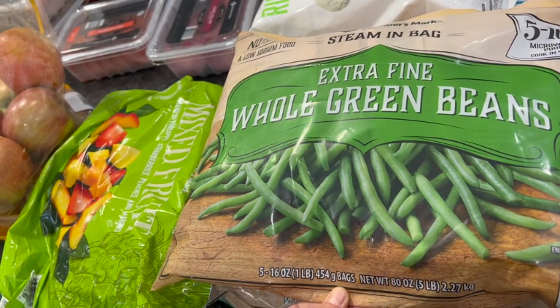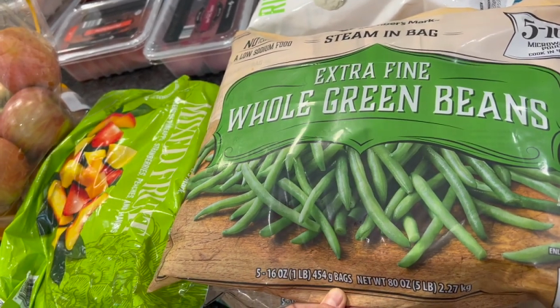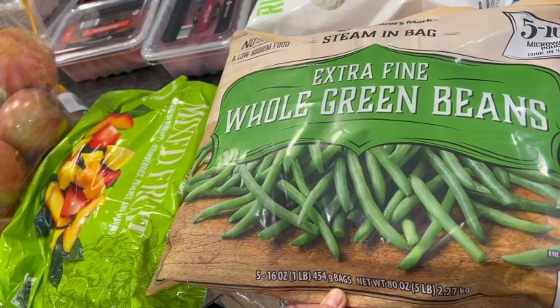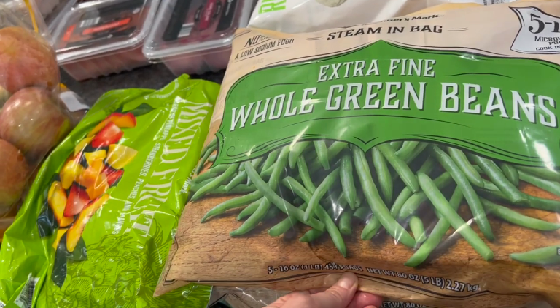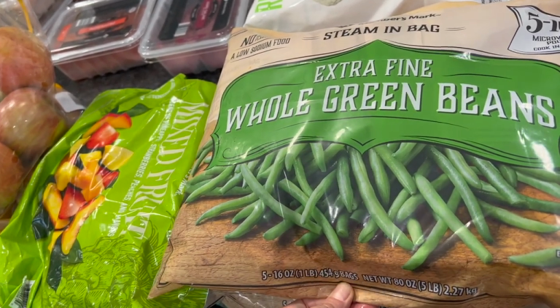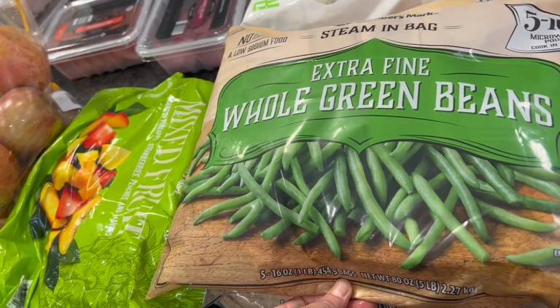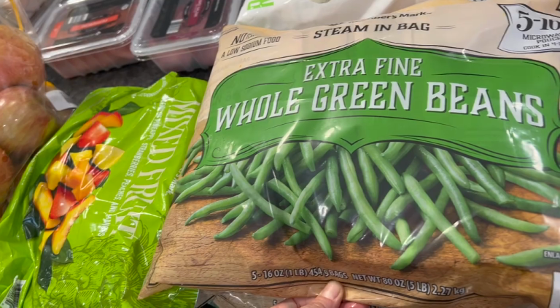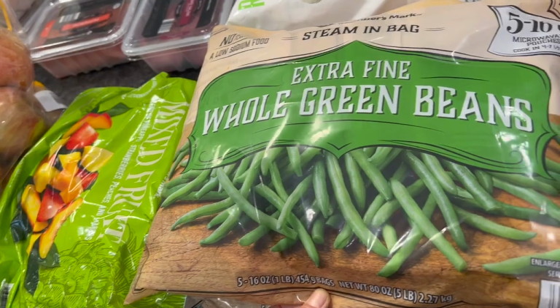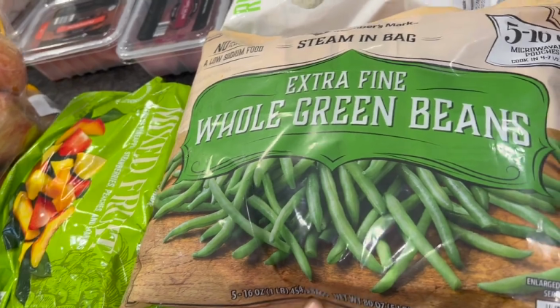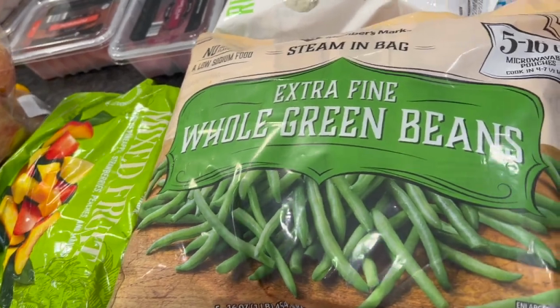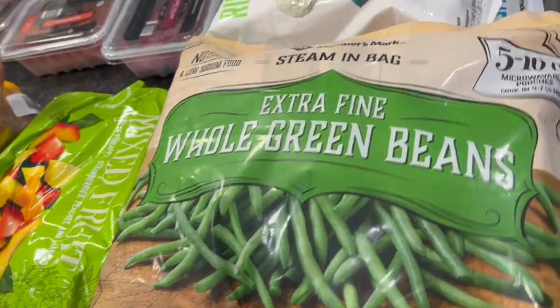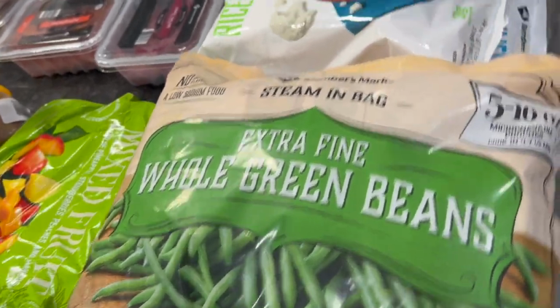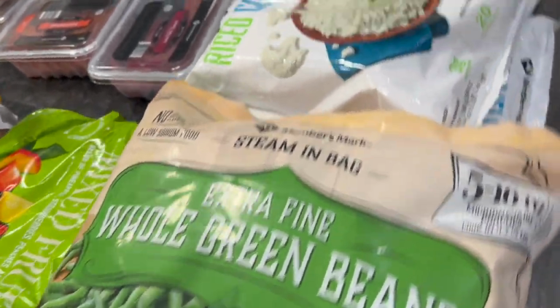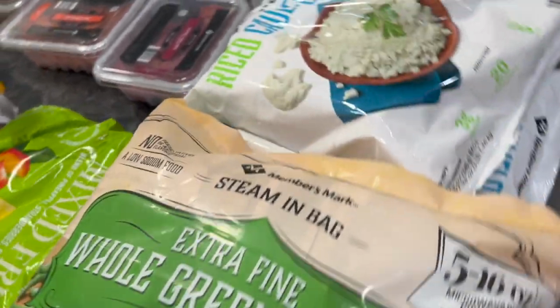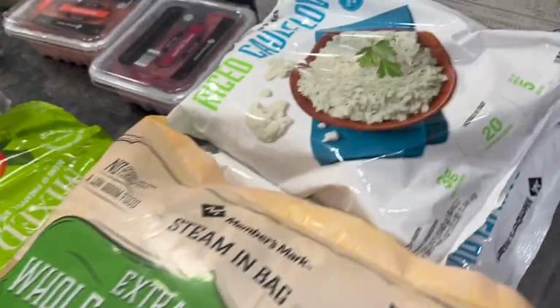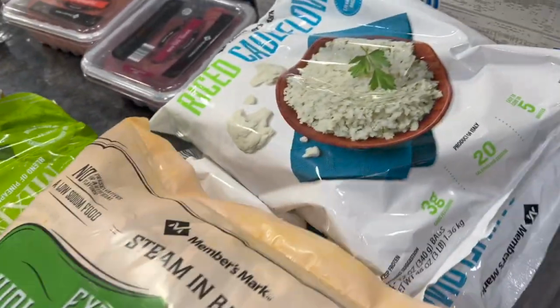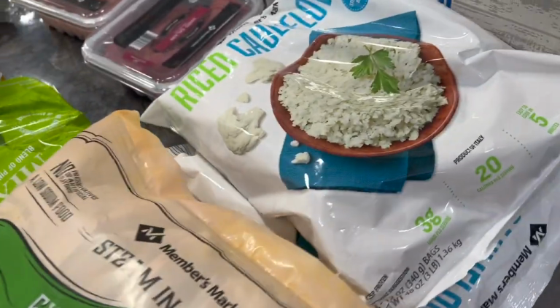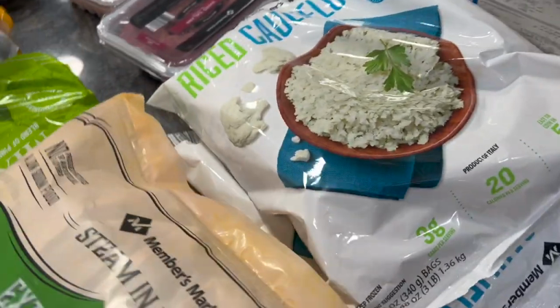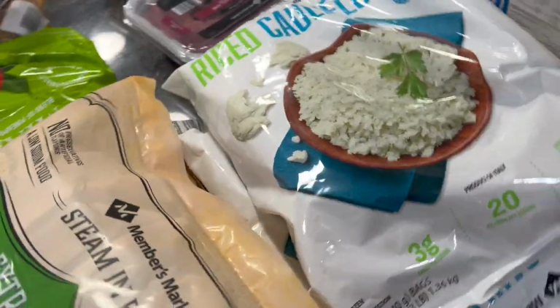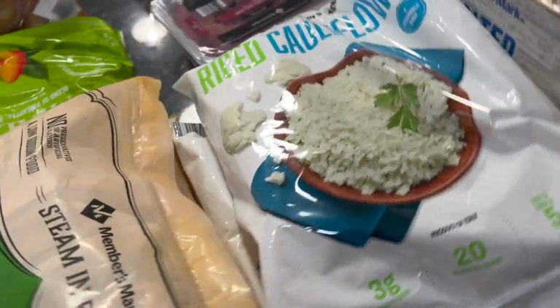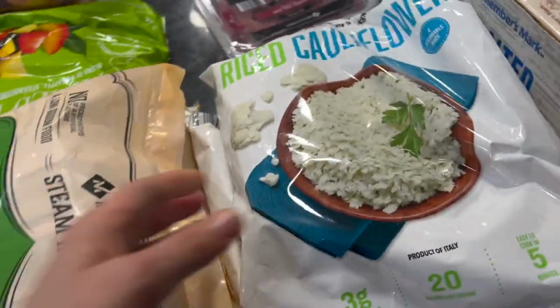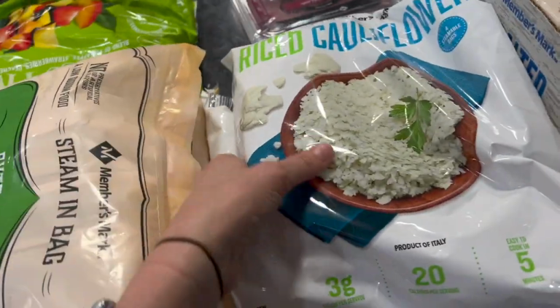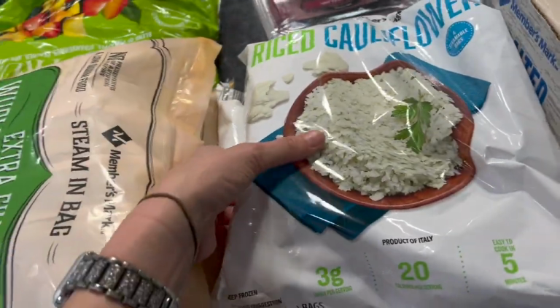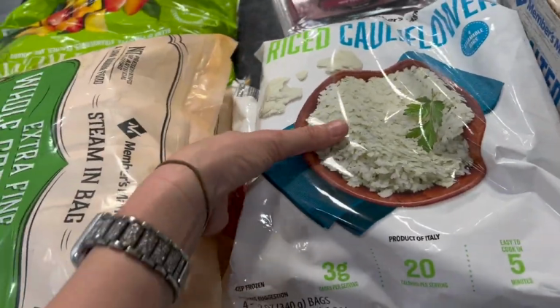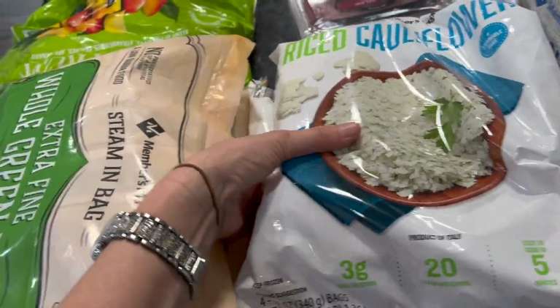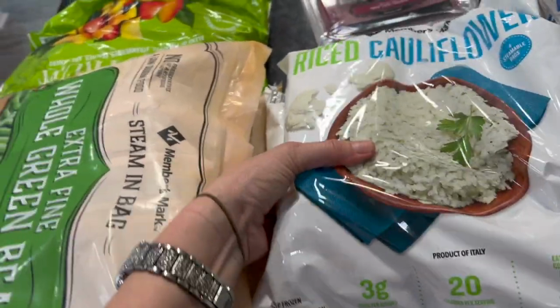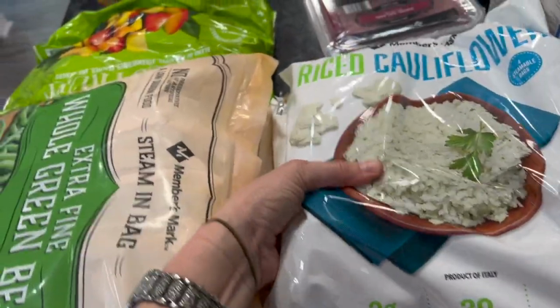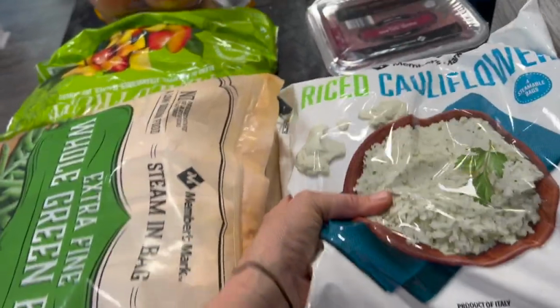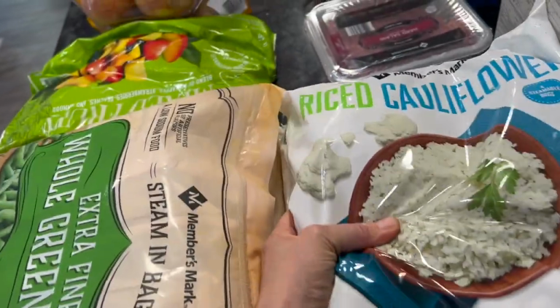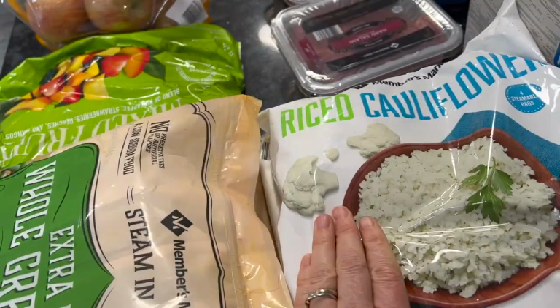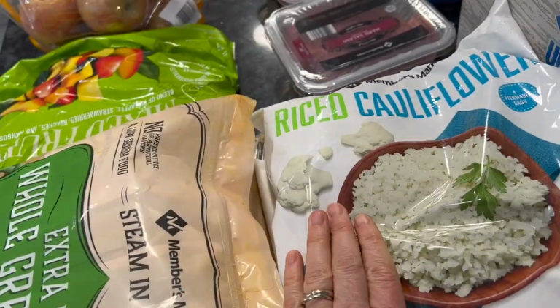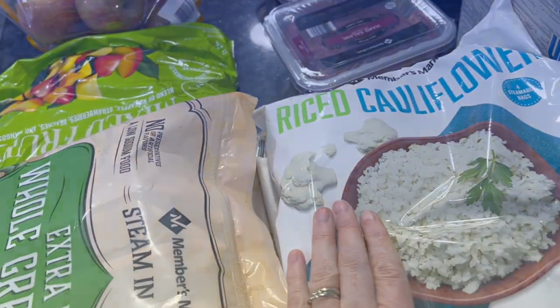This bag of grapefruits, some red dragon grapes, two bundles of bananas, some apples, some mixed fruit. These extra fine green beans are cheaper at Sam's — most of their veggies are not cheaper there, but these at Walmart are $1.37 a bag, while at Sam's they were definitely cheaper. Compare your prices. Also the riced cauliflower was cheaper at Sam's.